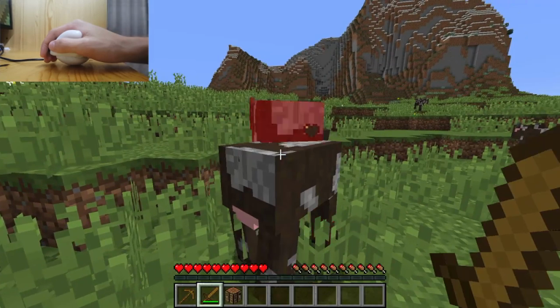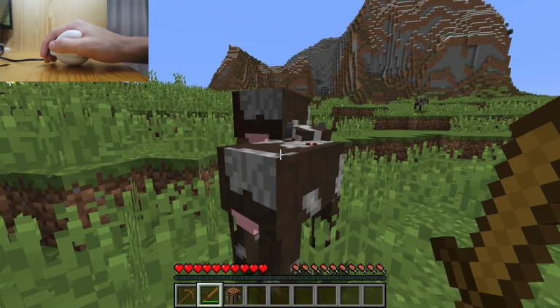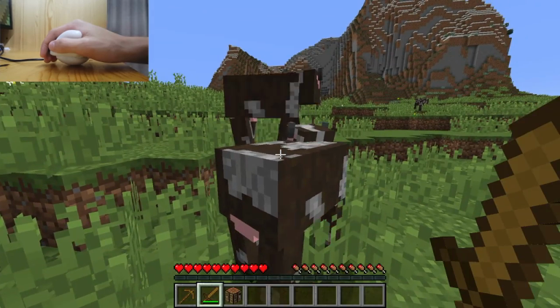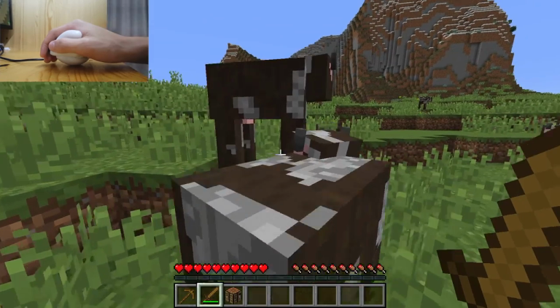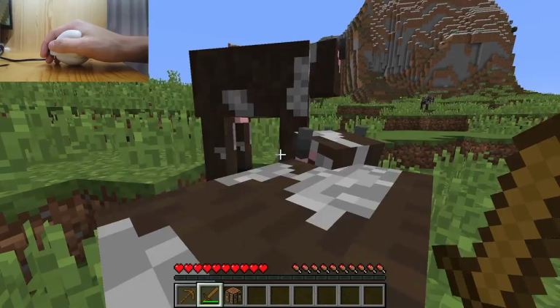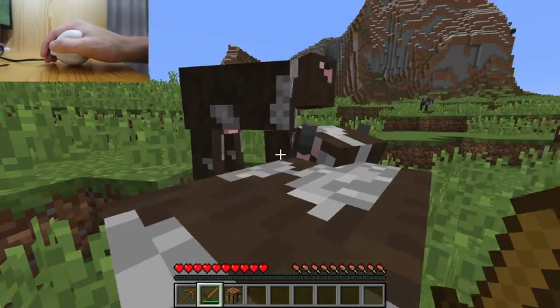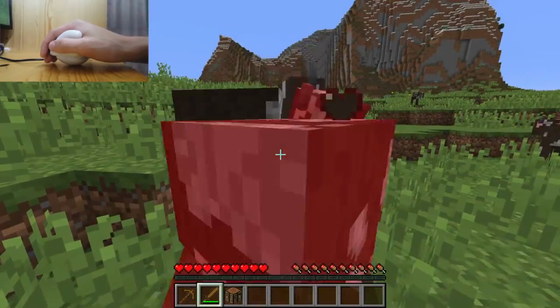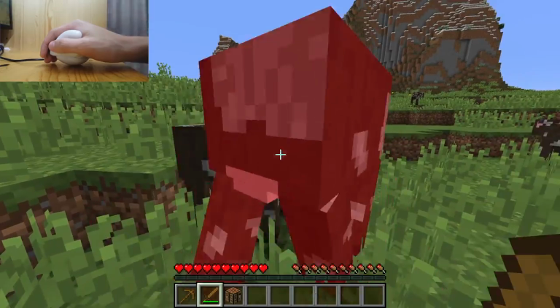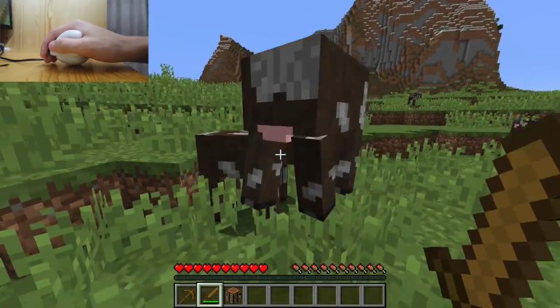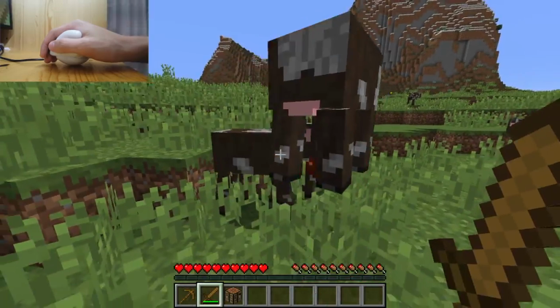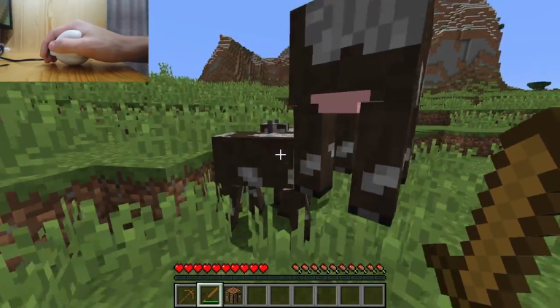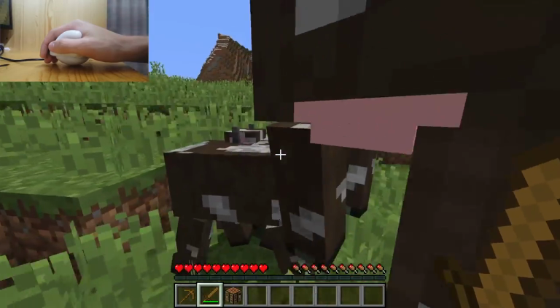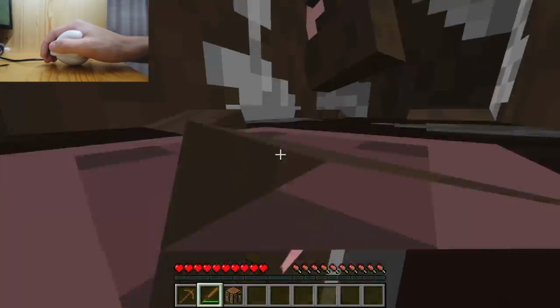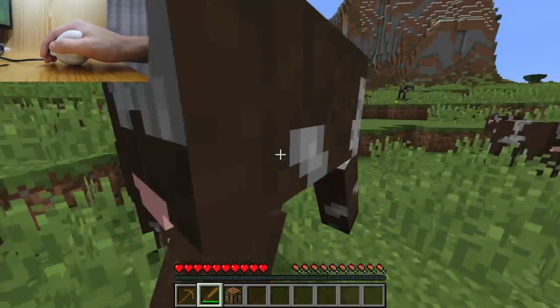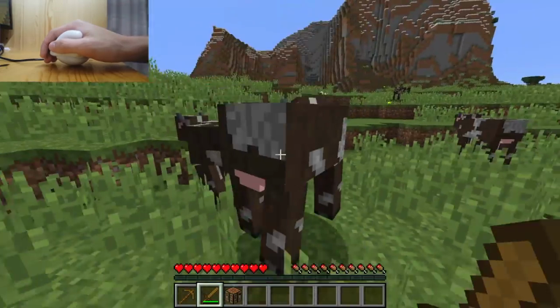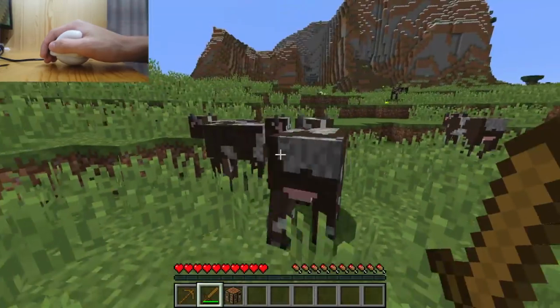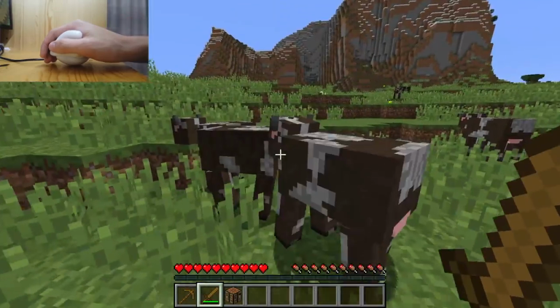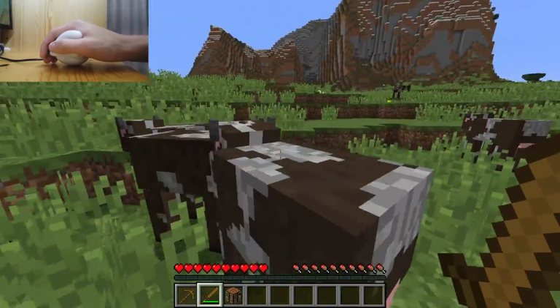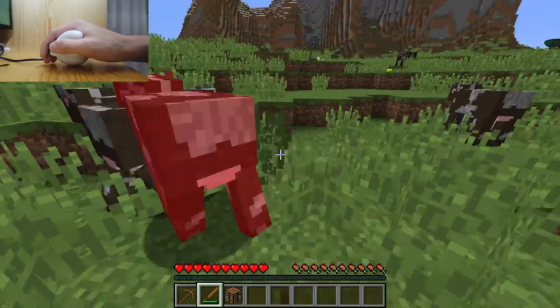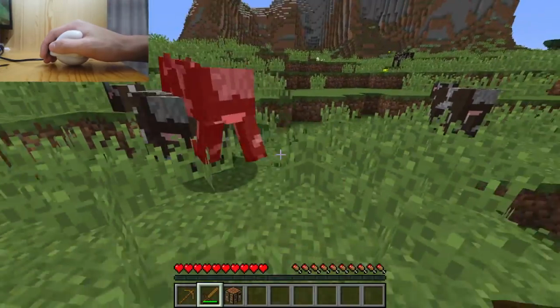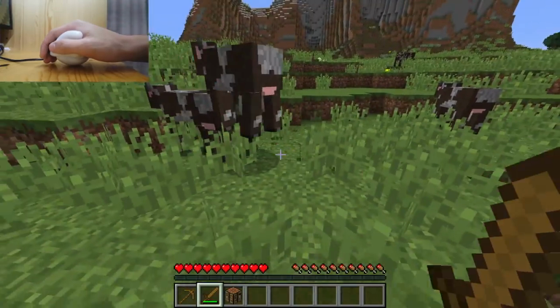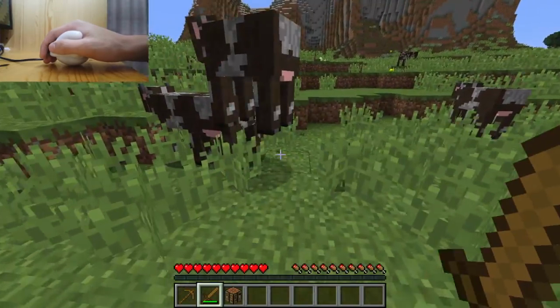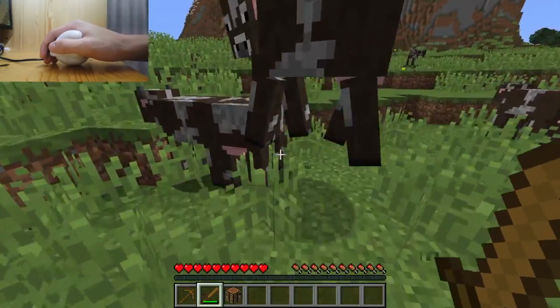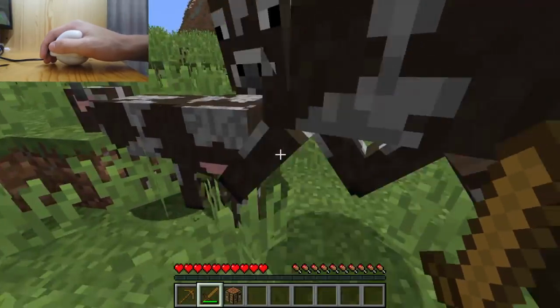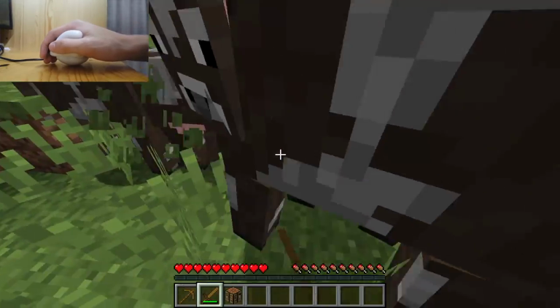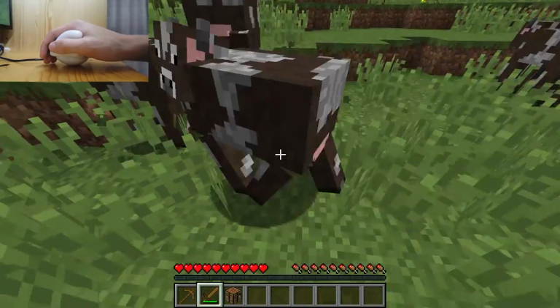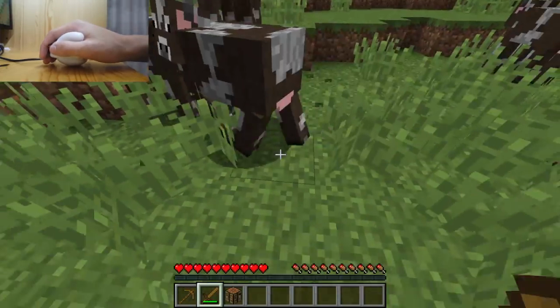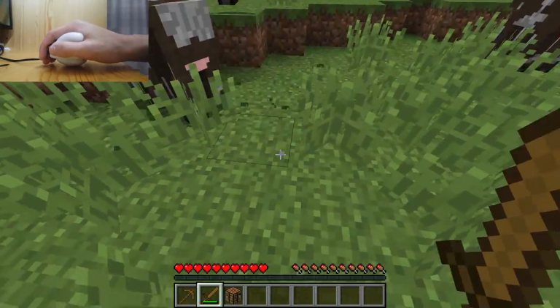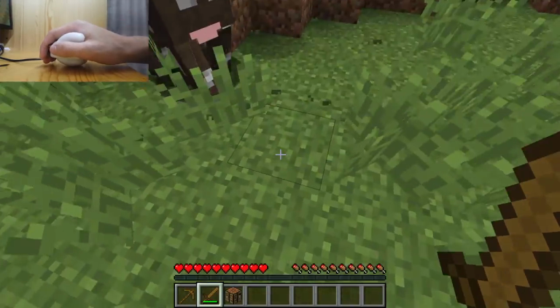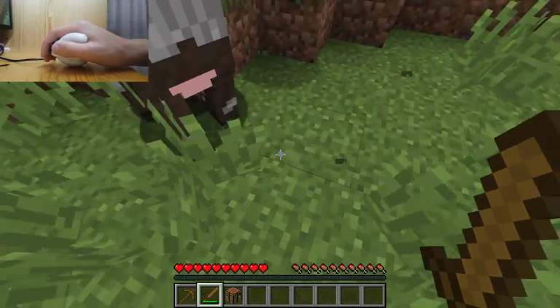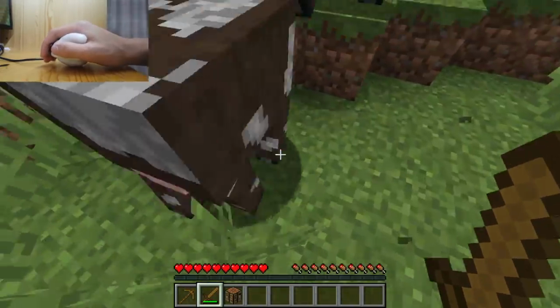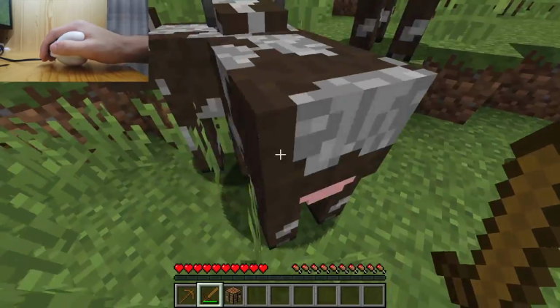We're going to skip ahead now — I just want to test out what it would be like using a tool, so we're just going to kill off some of the cows in this area.